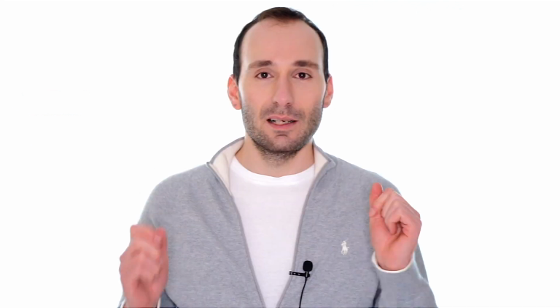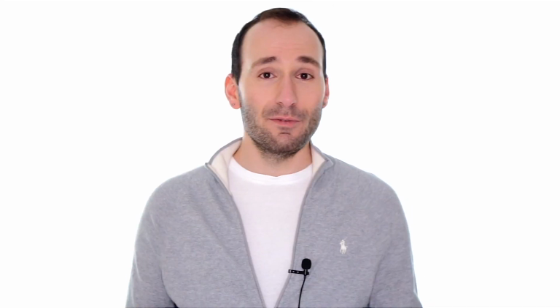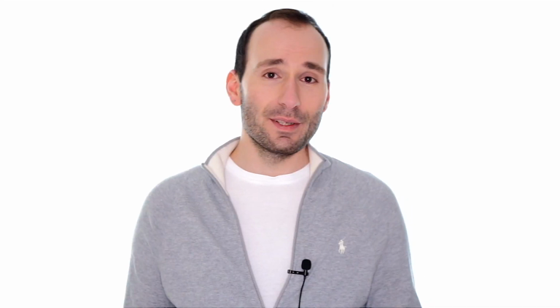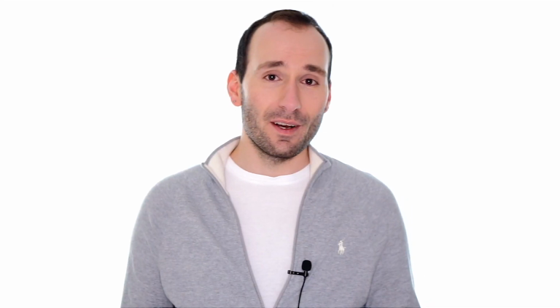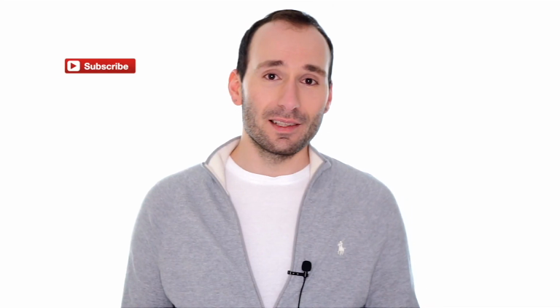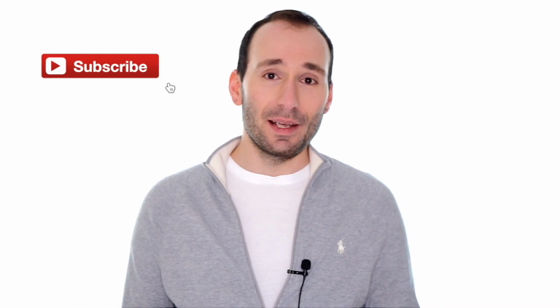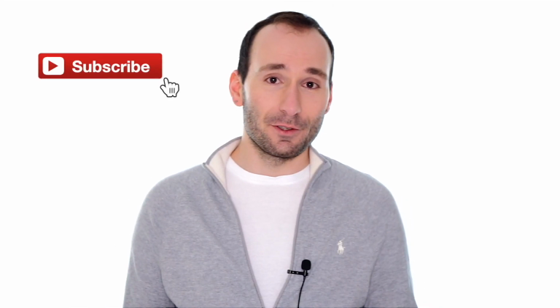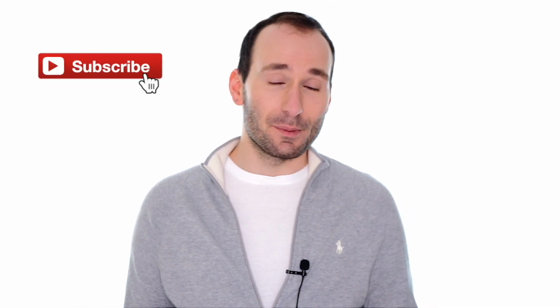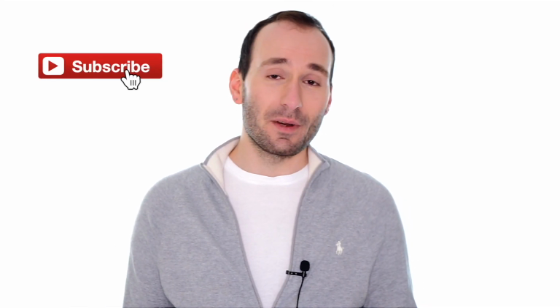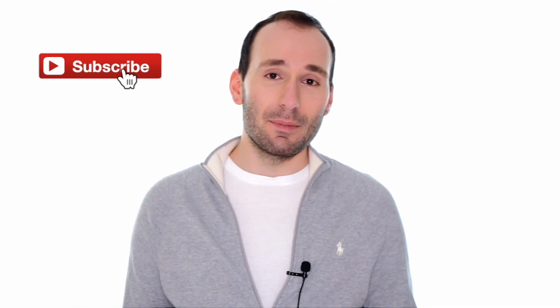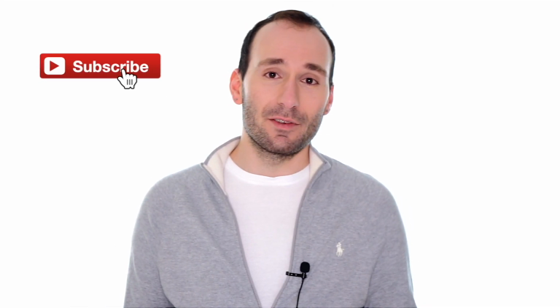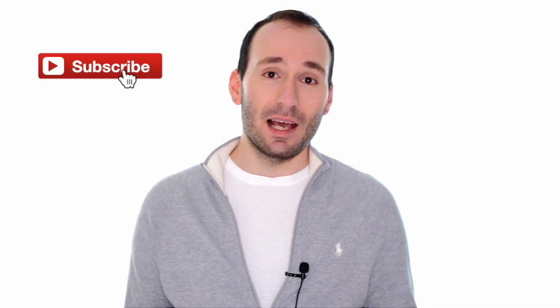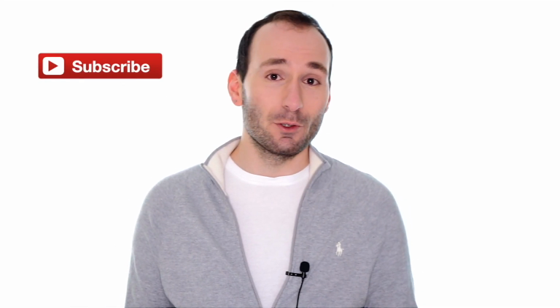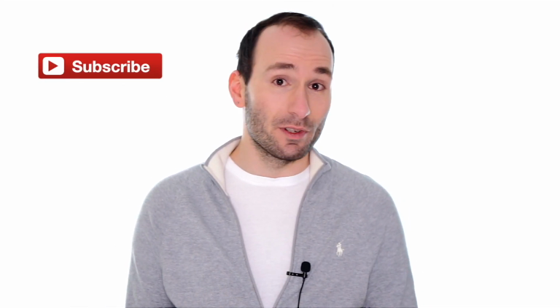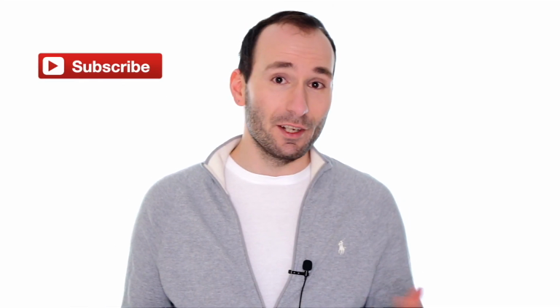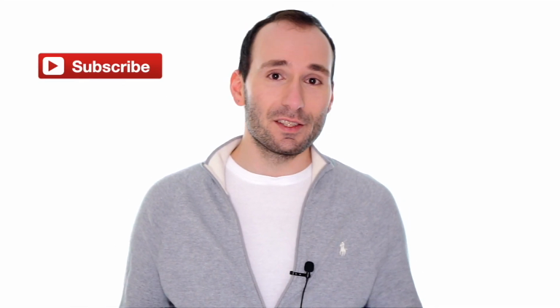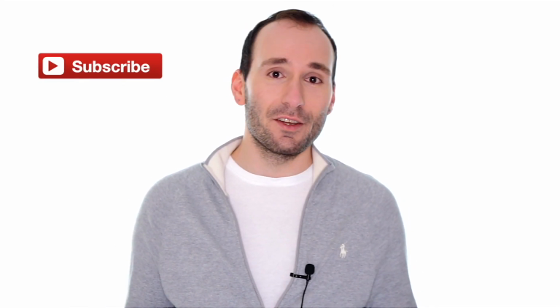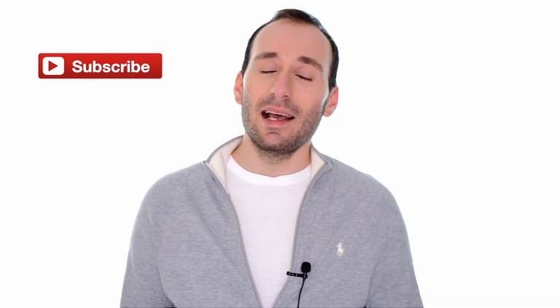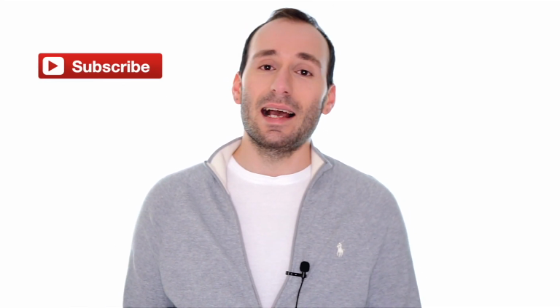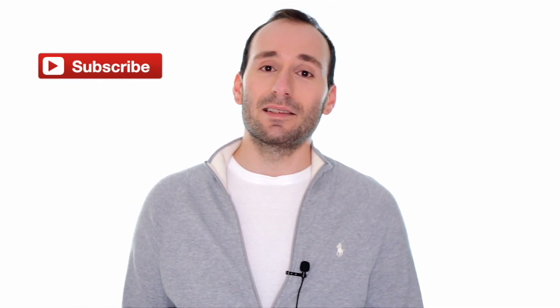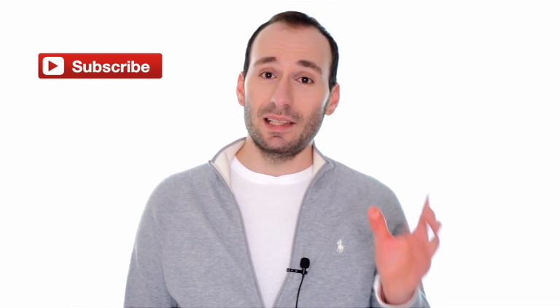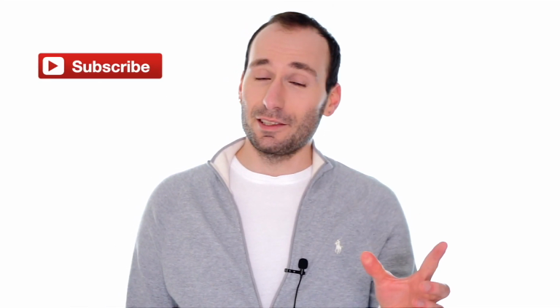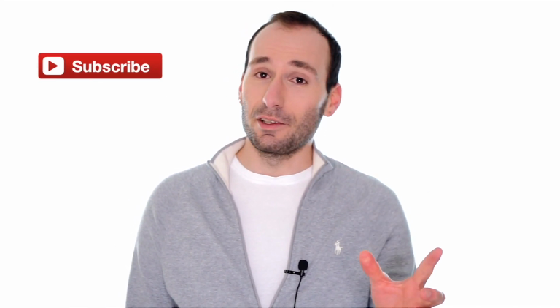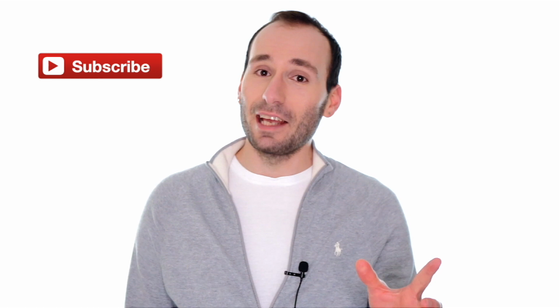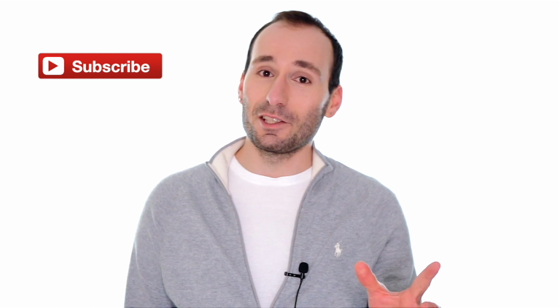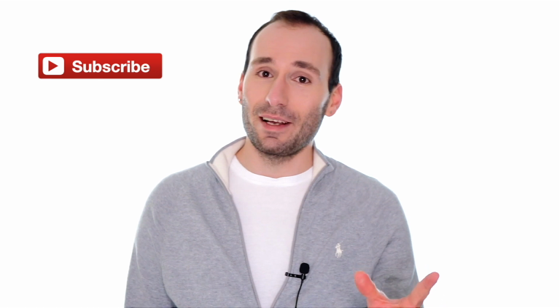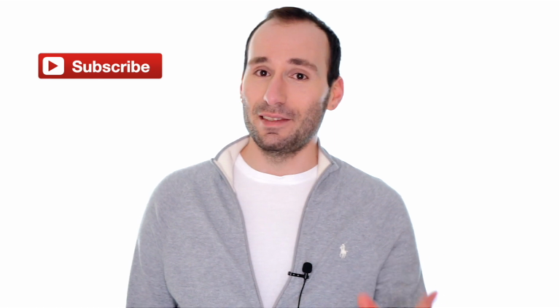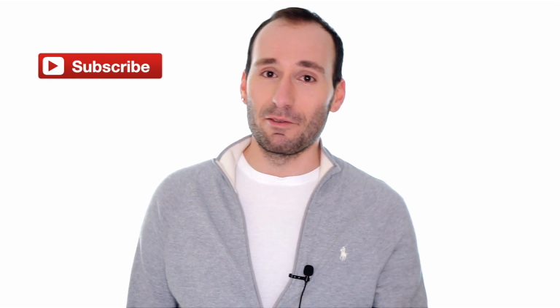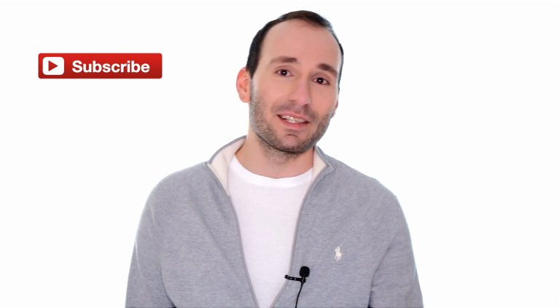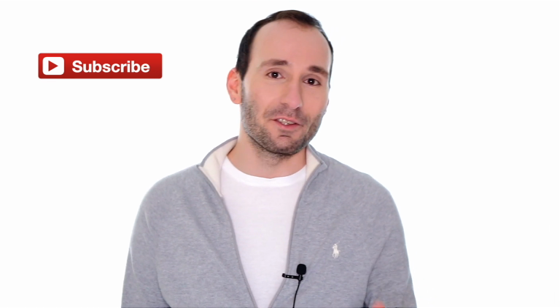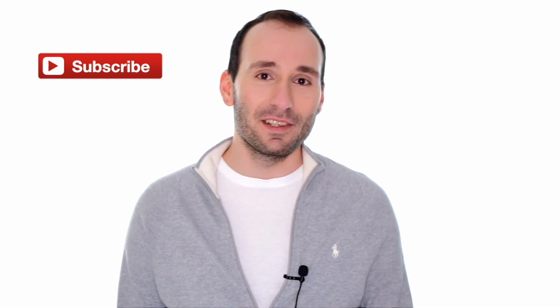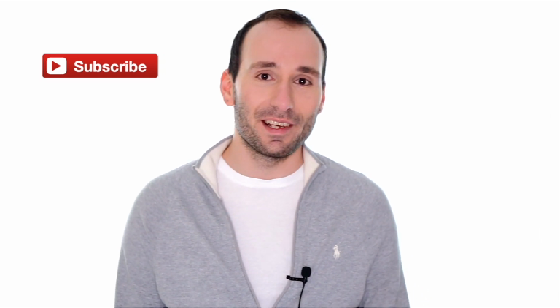Before we start, make sure to subscribe if you haven't already done so, and tick the notifications bell to never miss a new video.